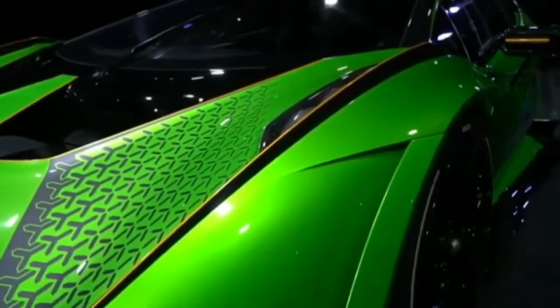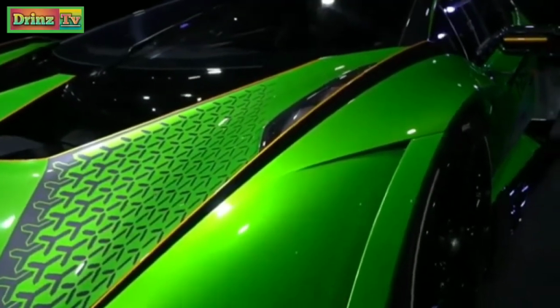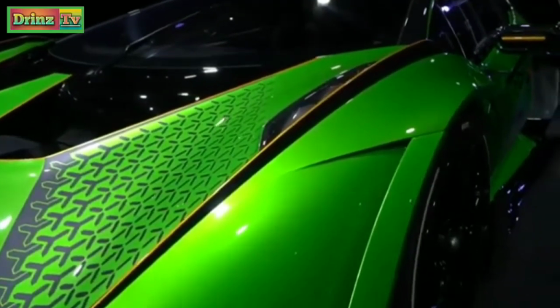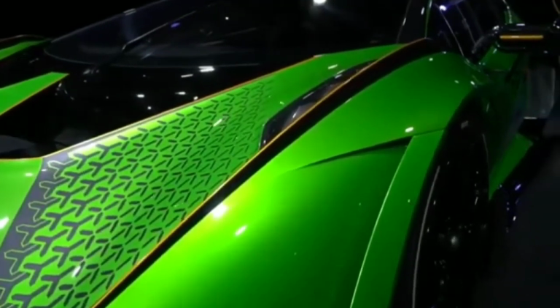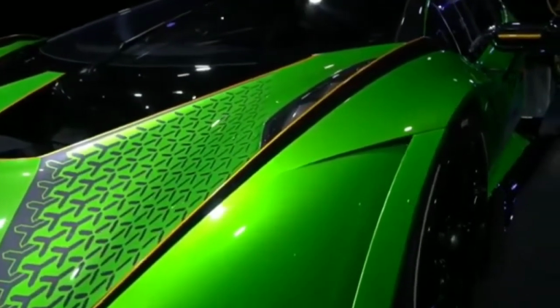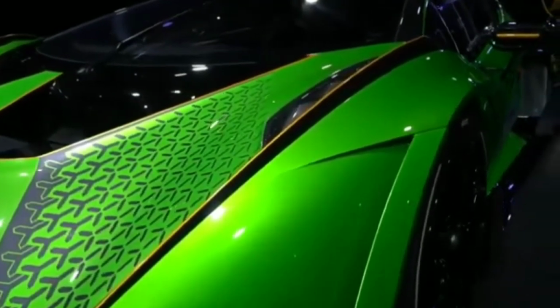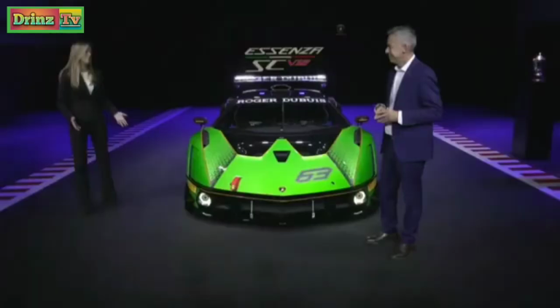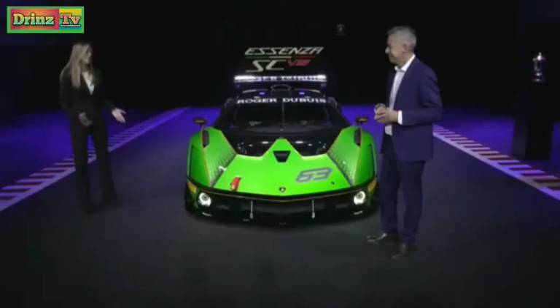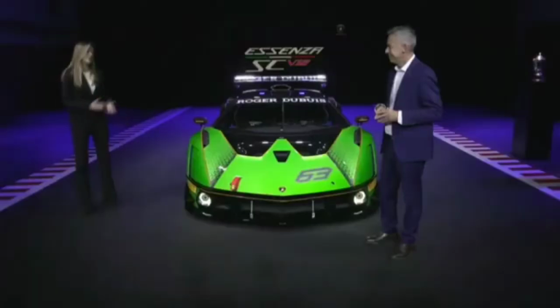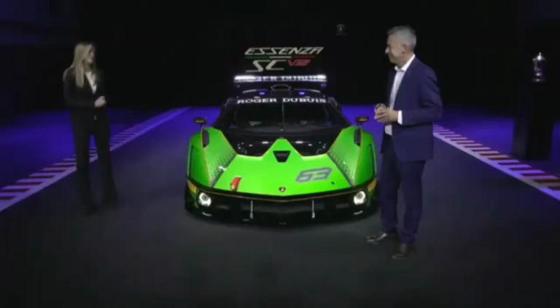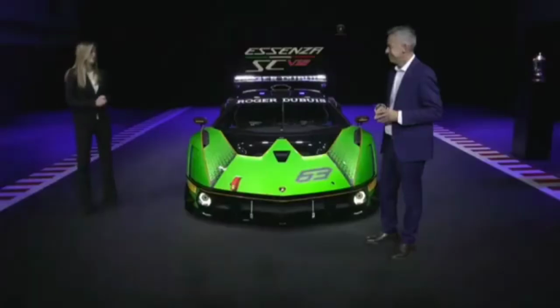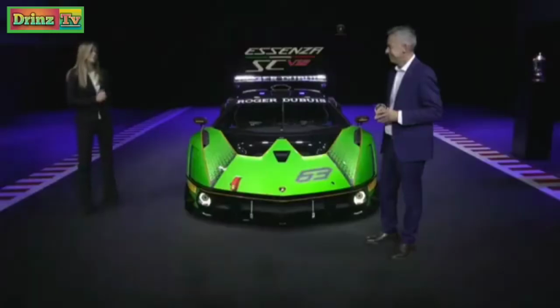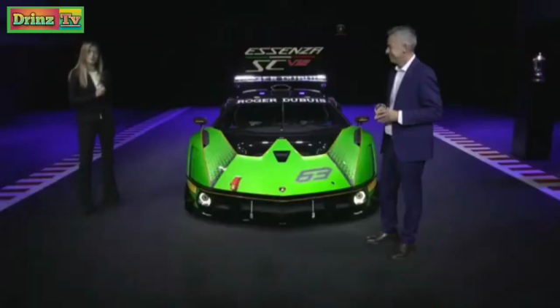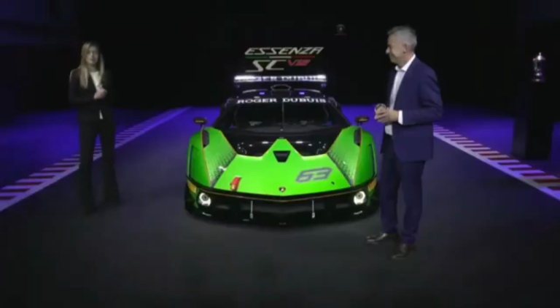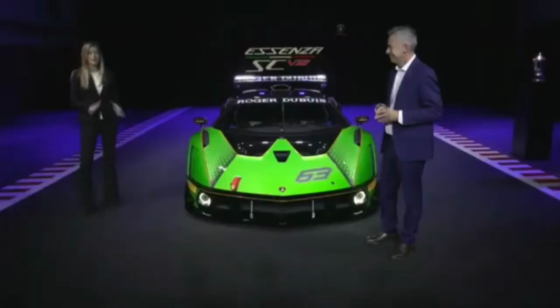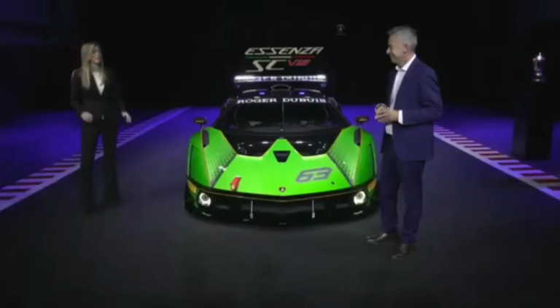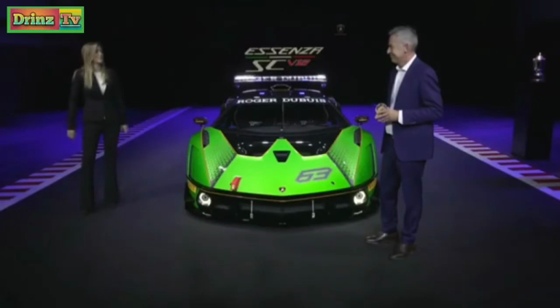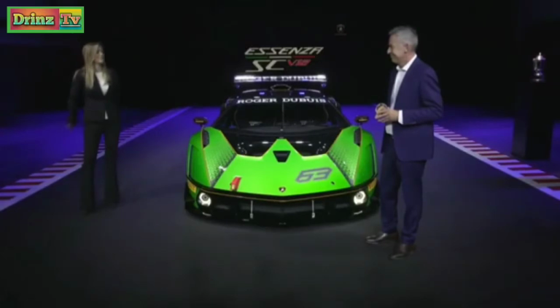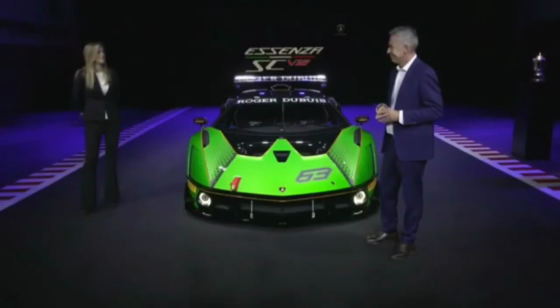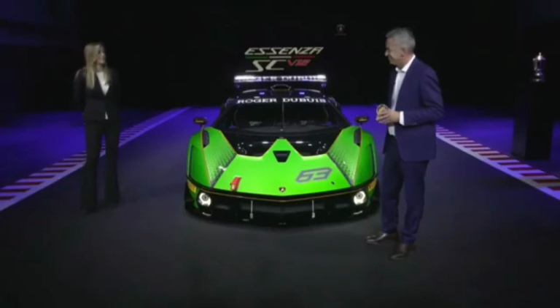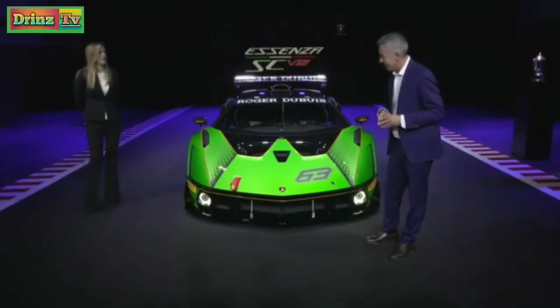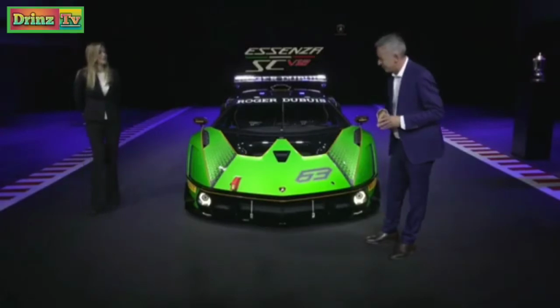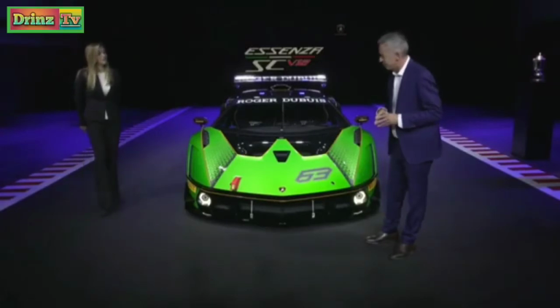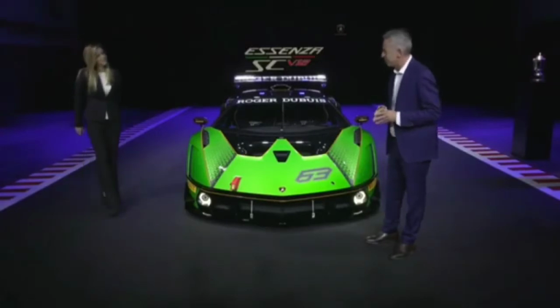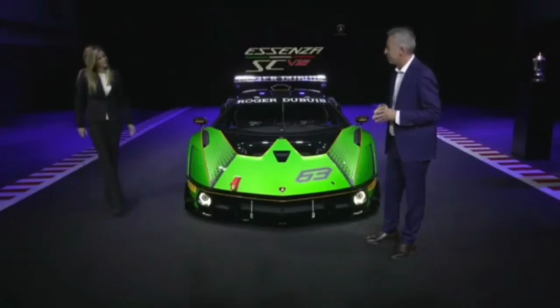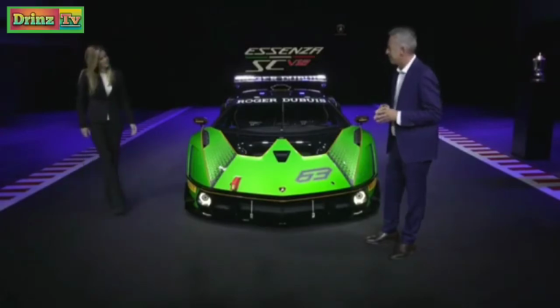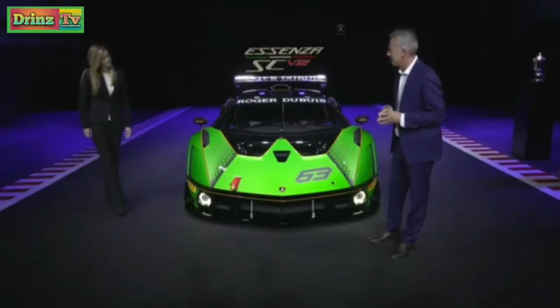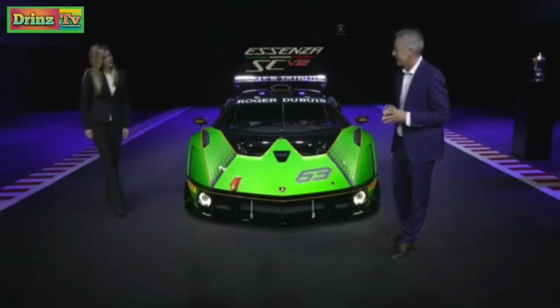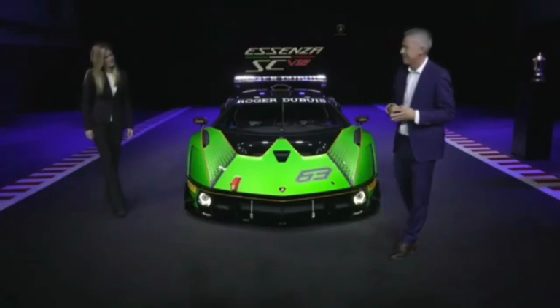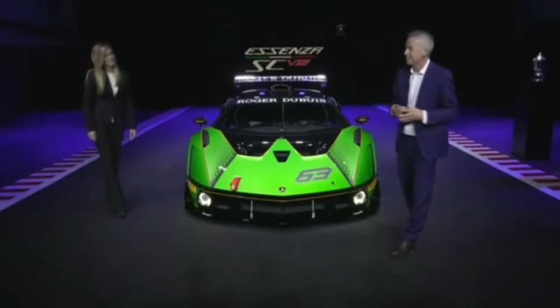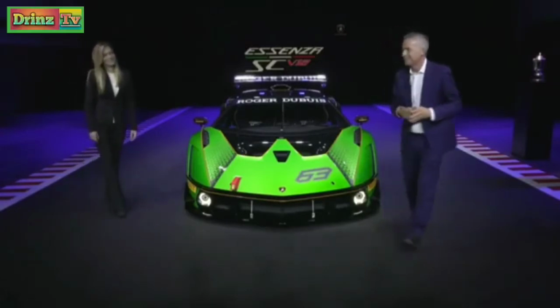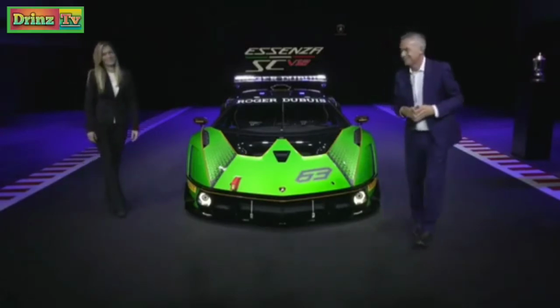Wow, Maurizio, thank you very much for the full explanation of the car. Thank you to you, Dakota. See you.